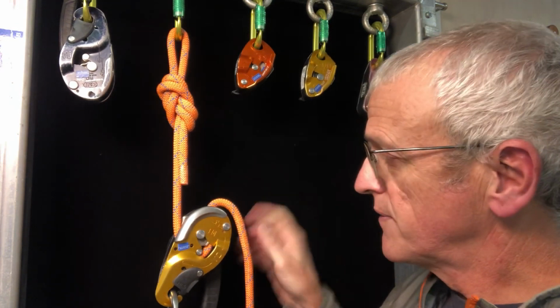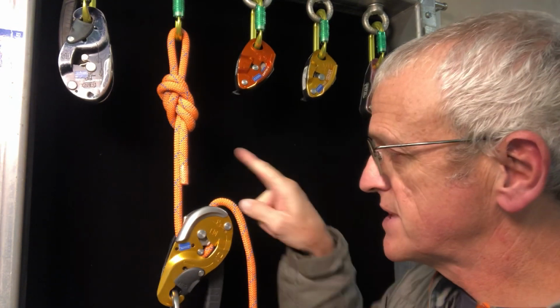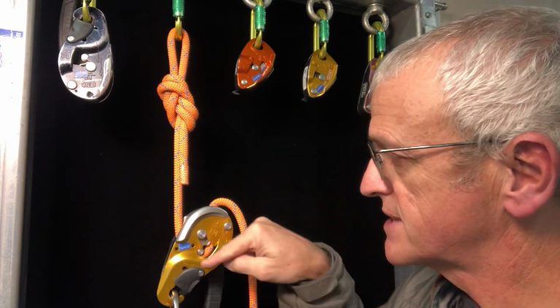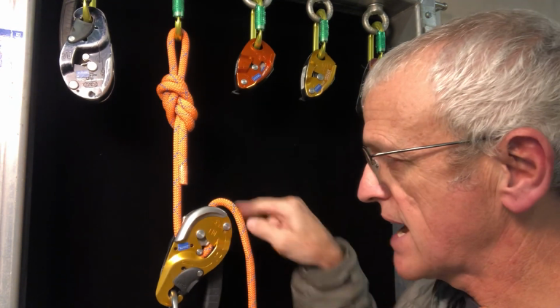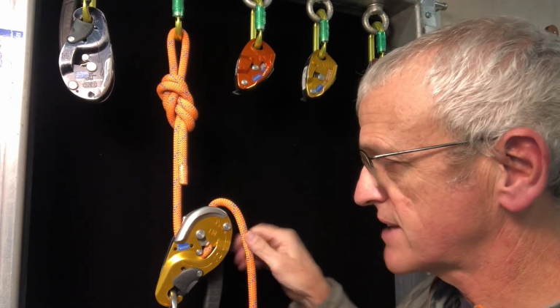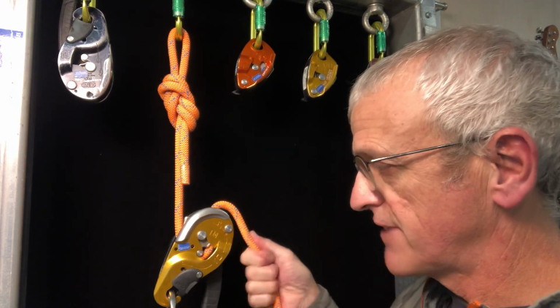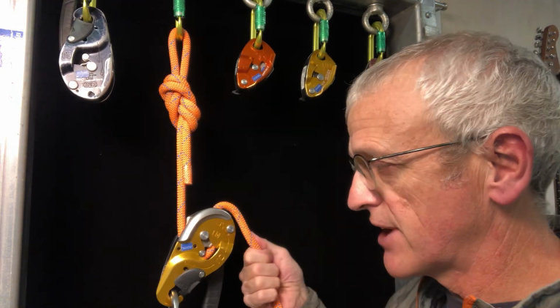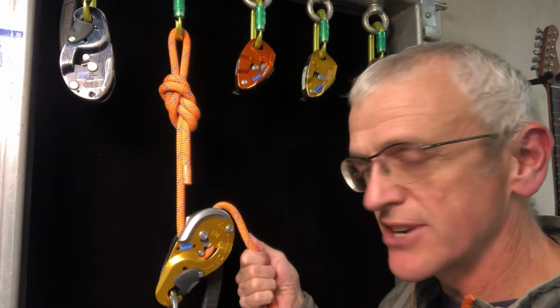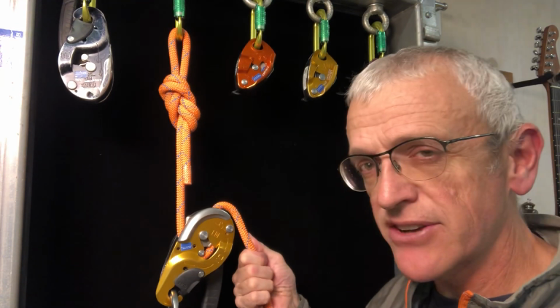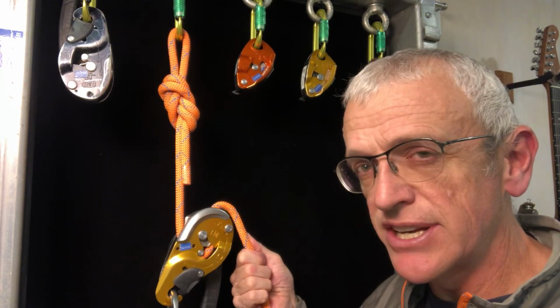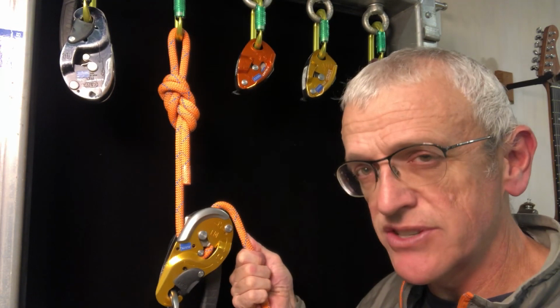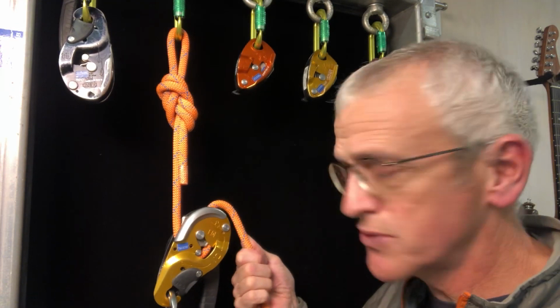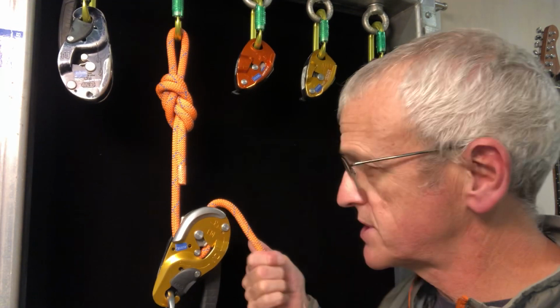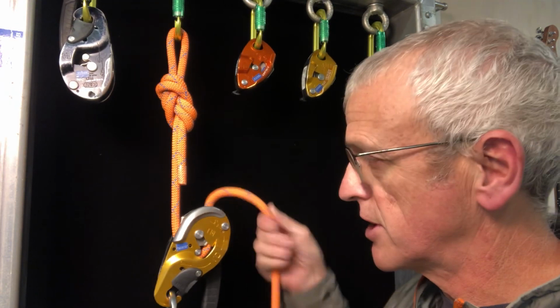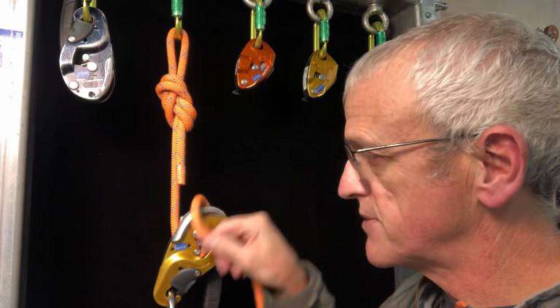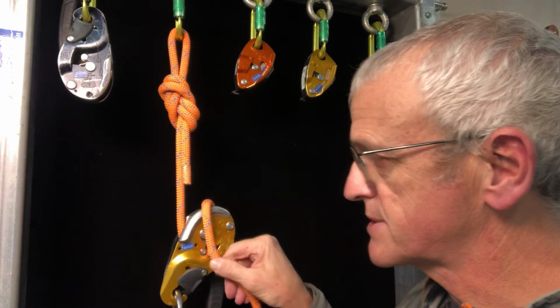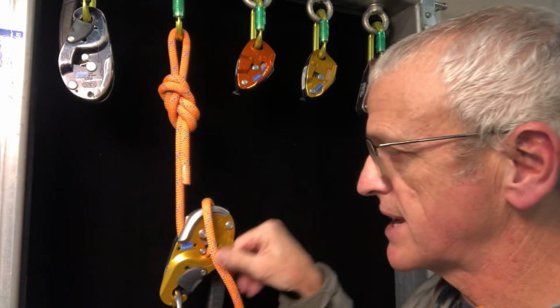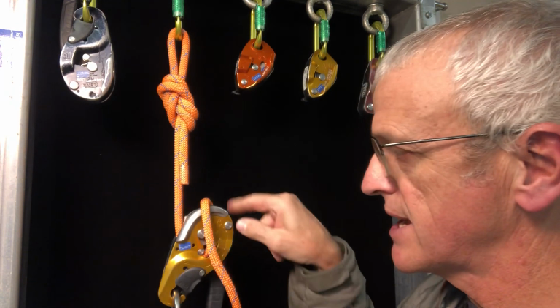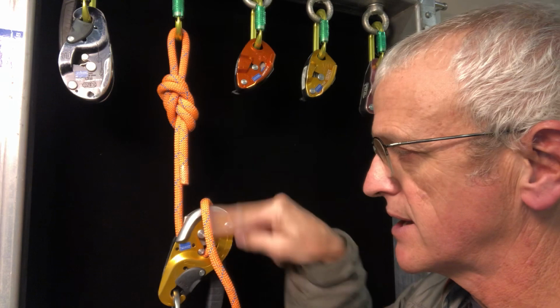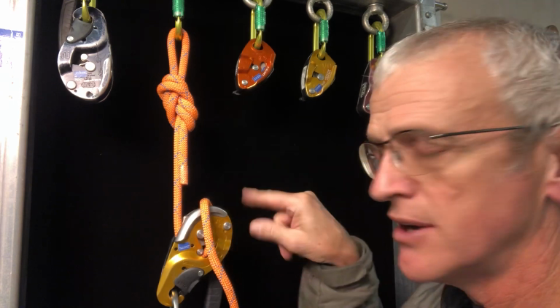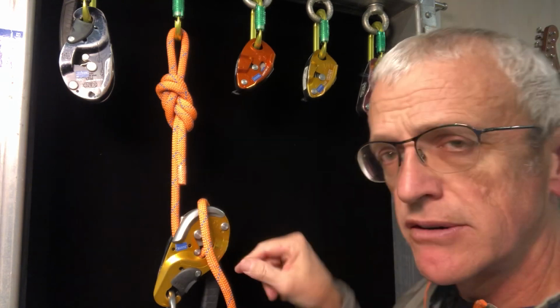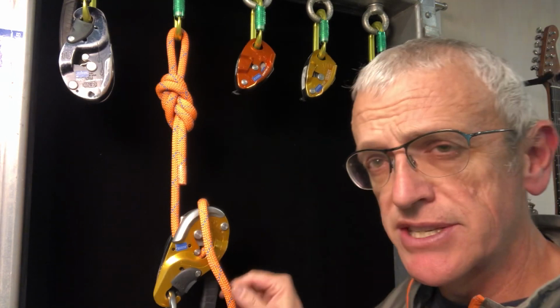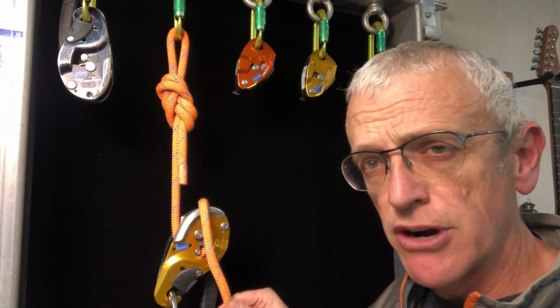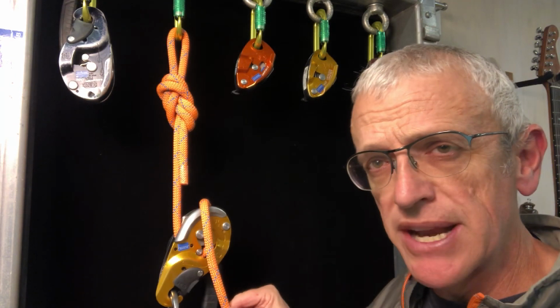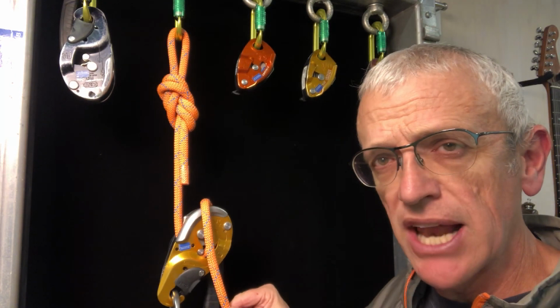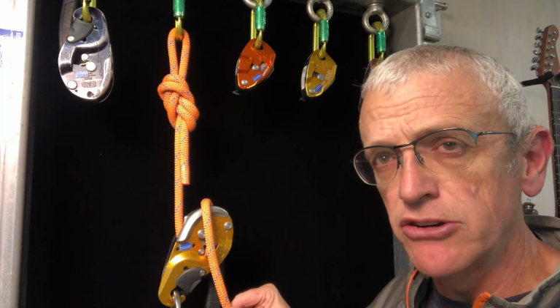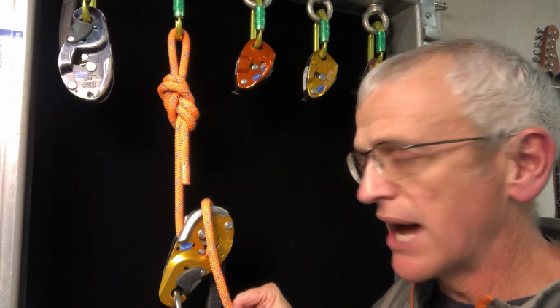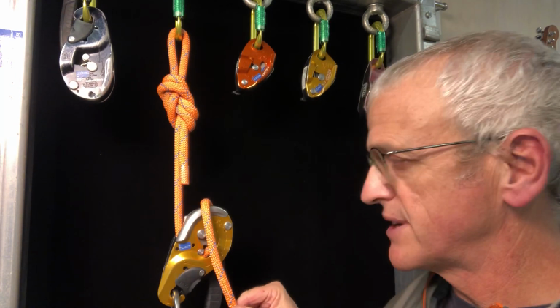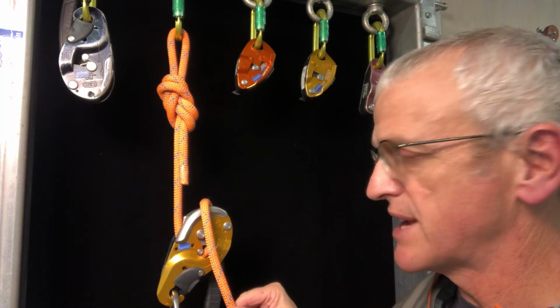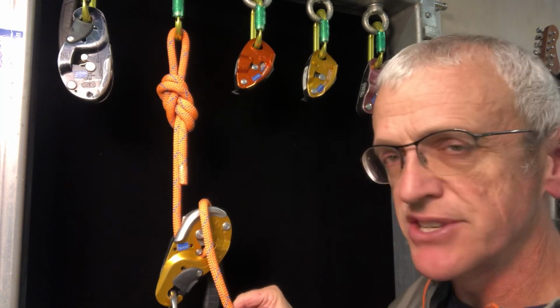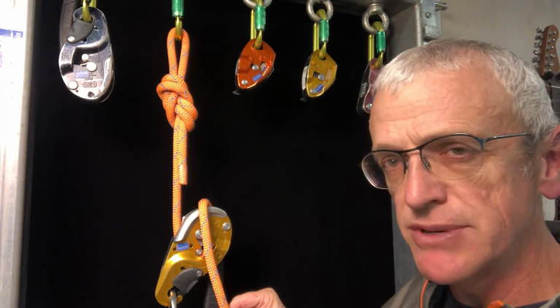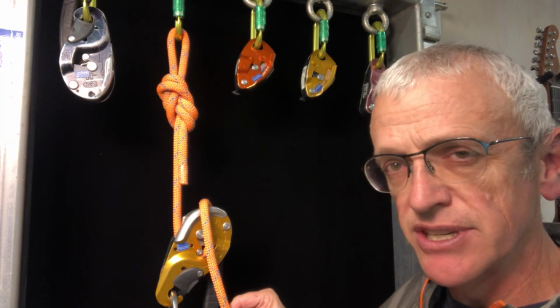This S configuration actually doesn't twist the rope. This one here runs the rope in a helical path and tends to twist it.